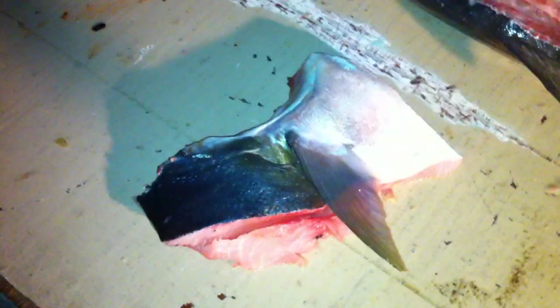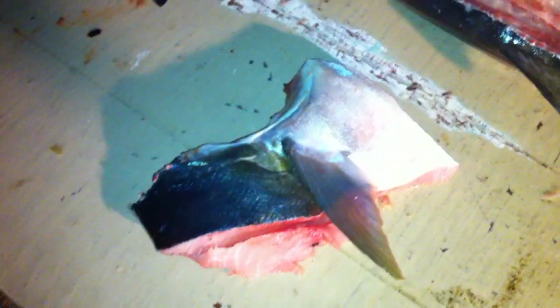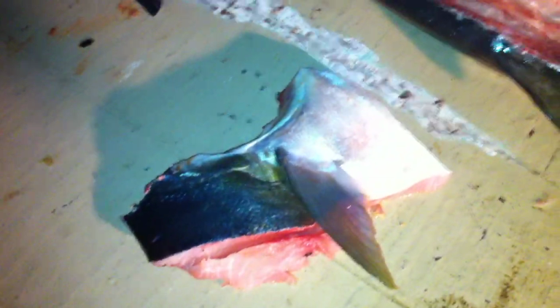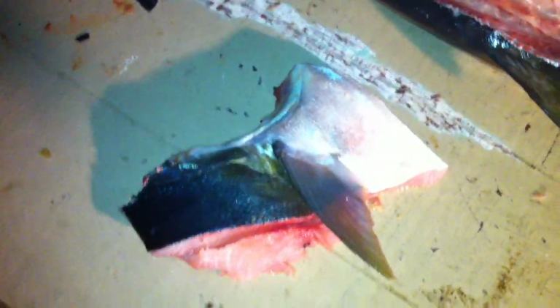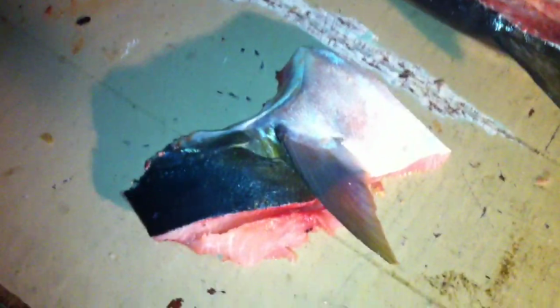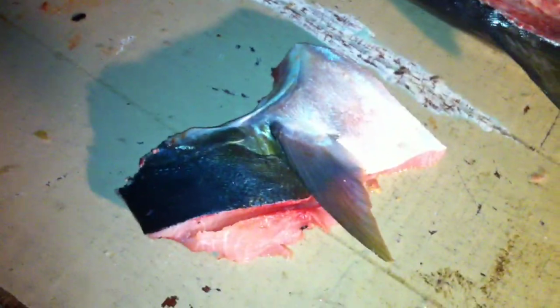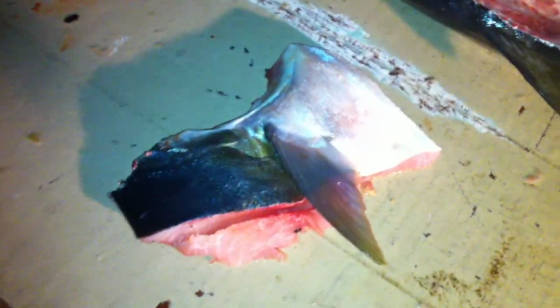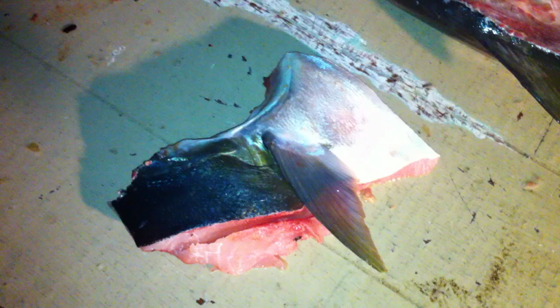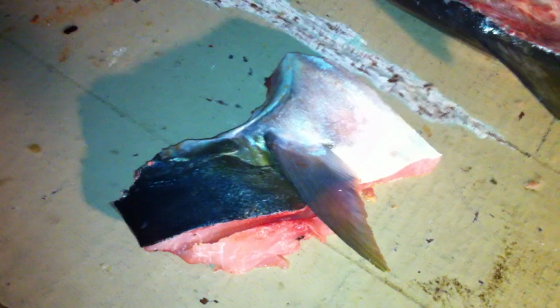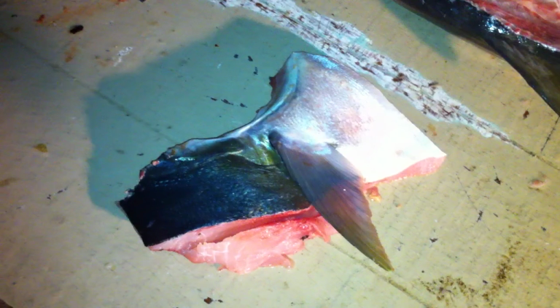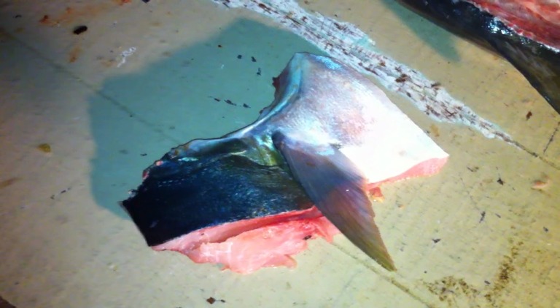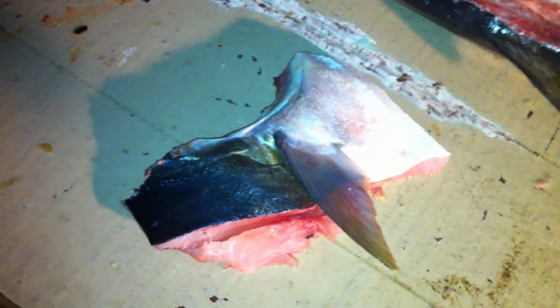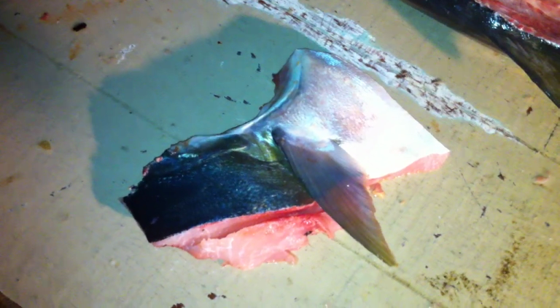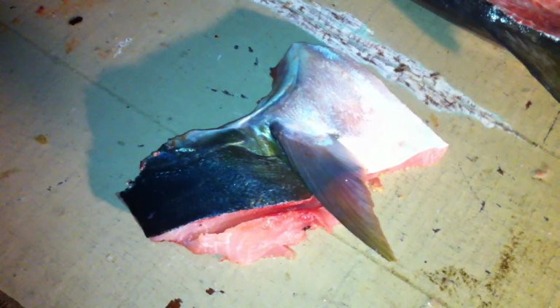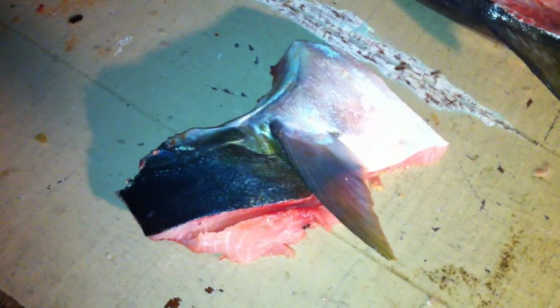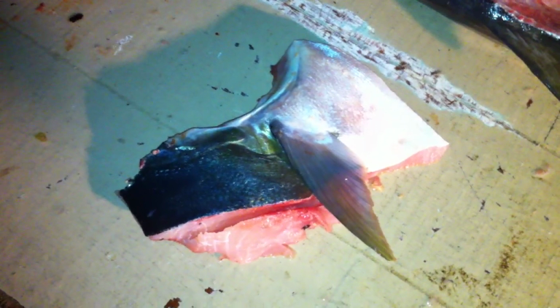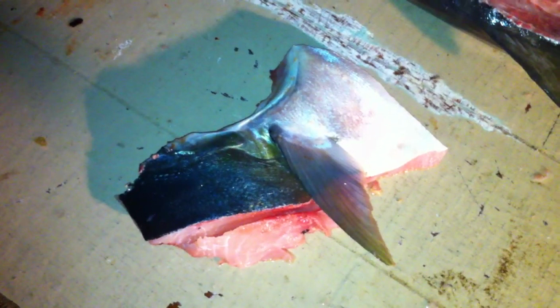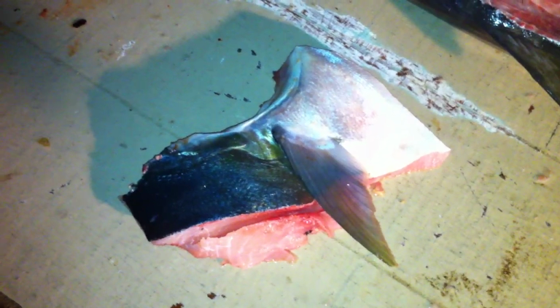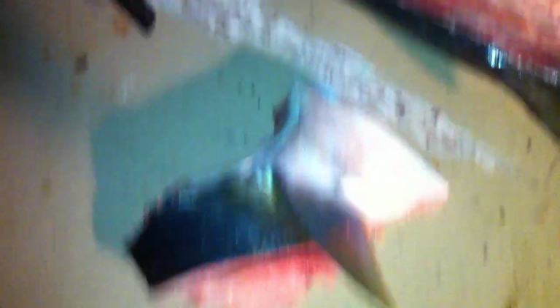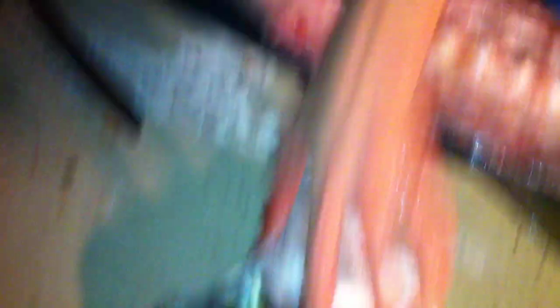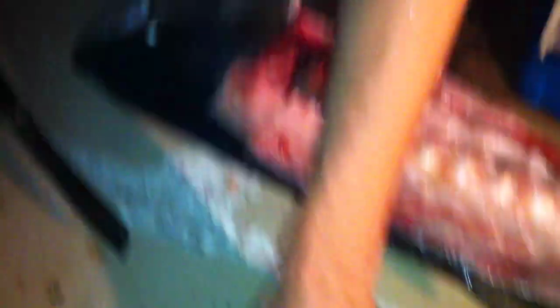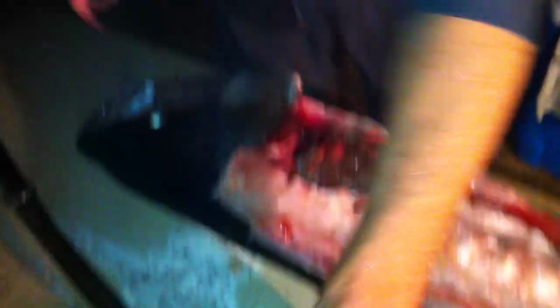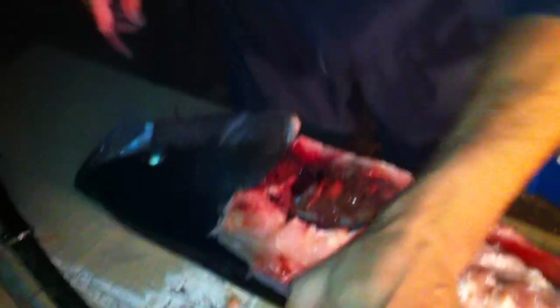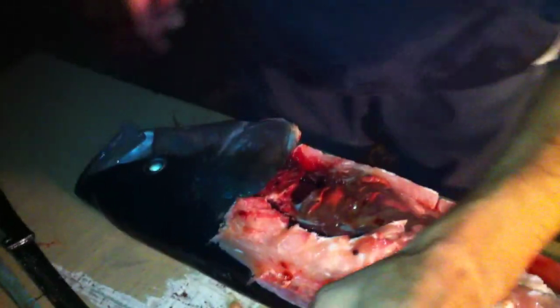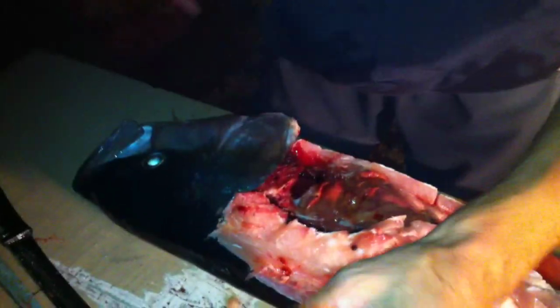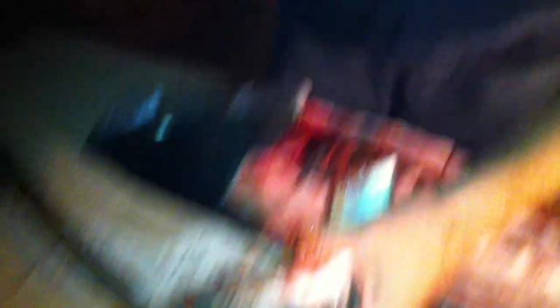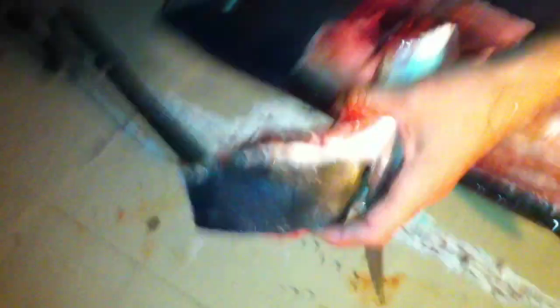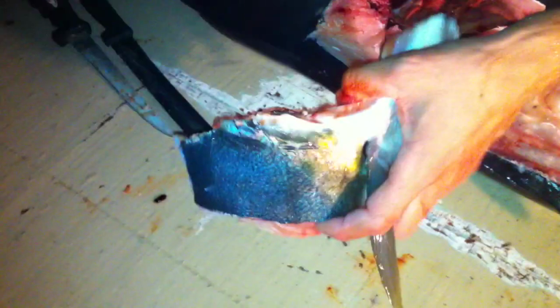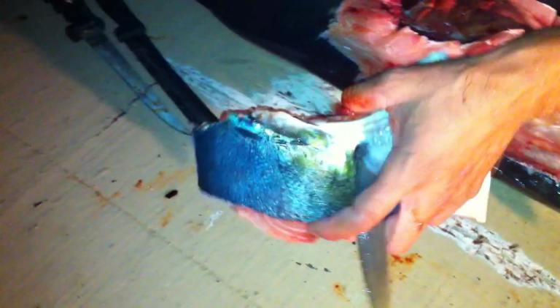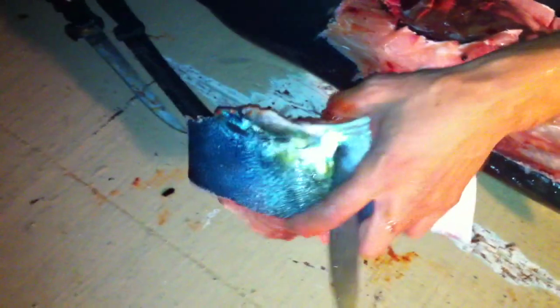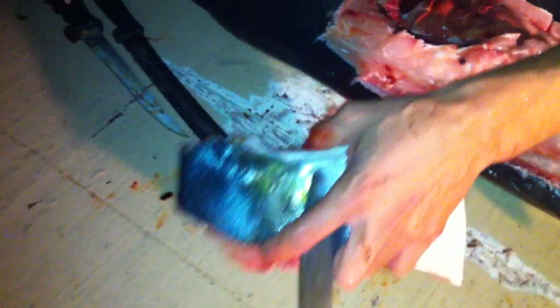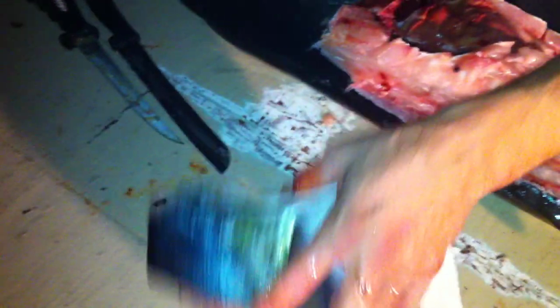That quick, it's that easy. Beautiful — best part of the whole yellowtail.